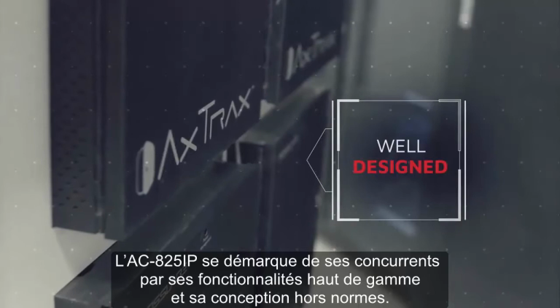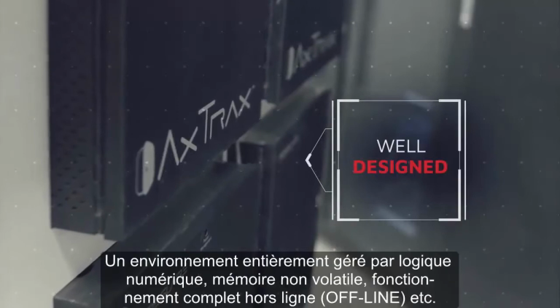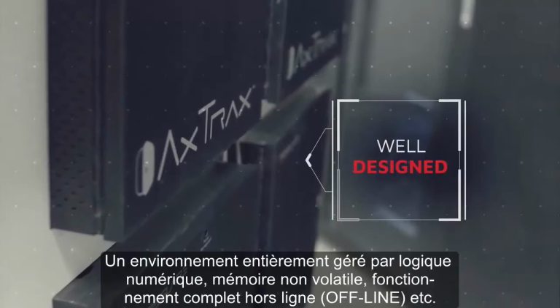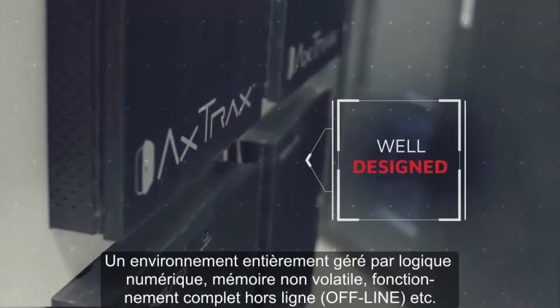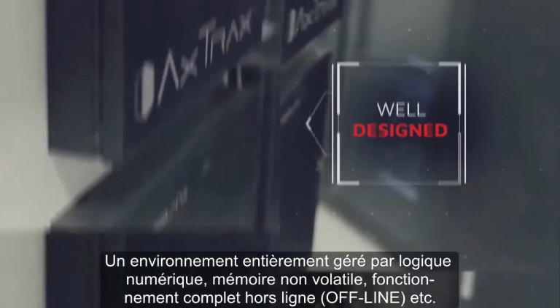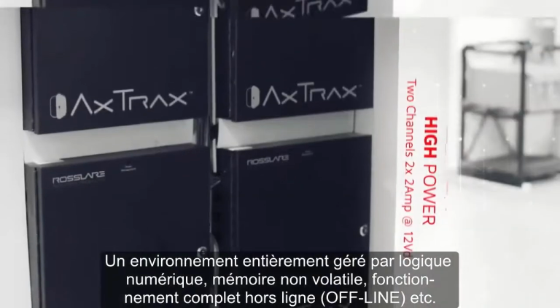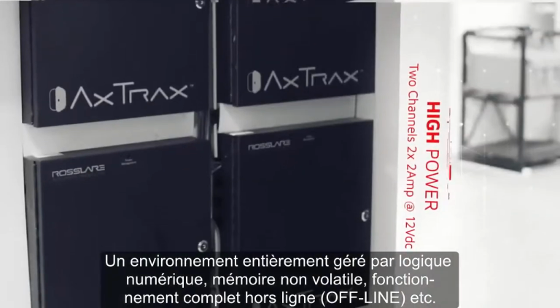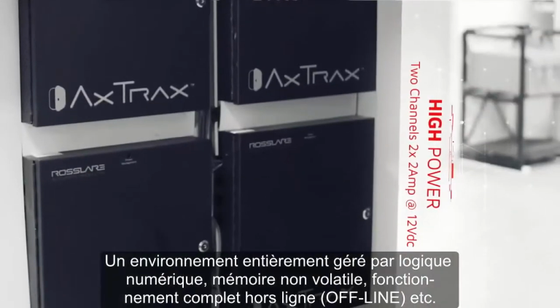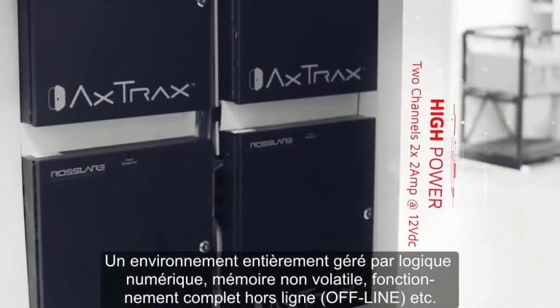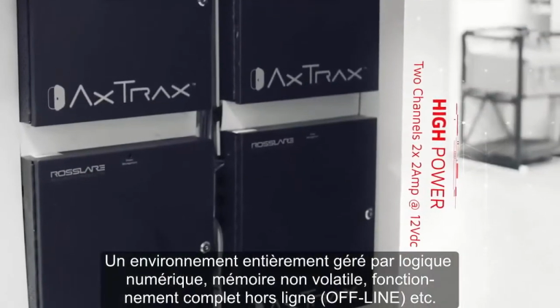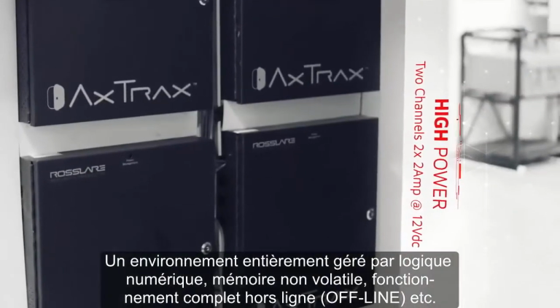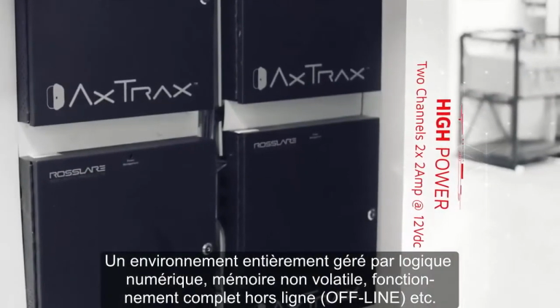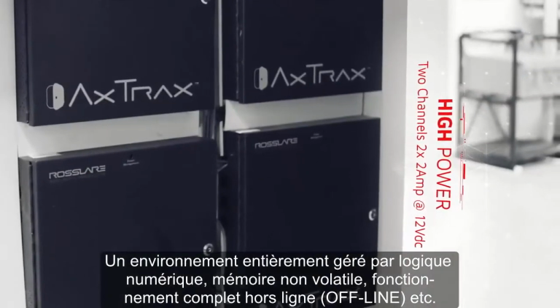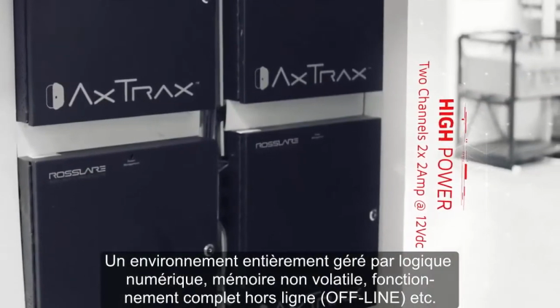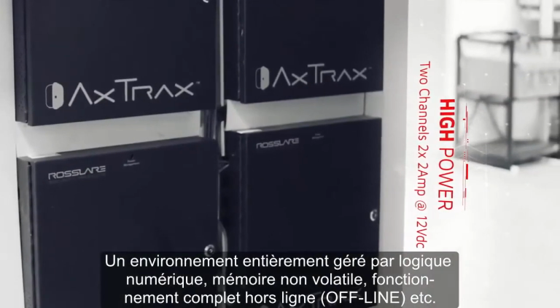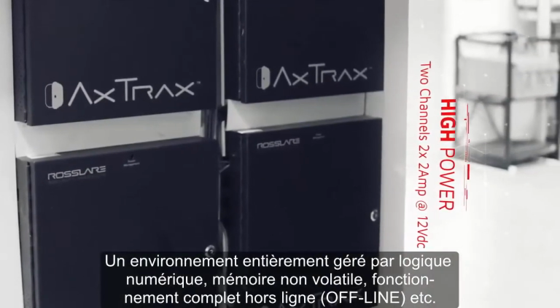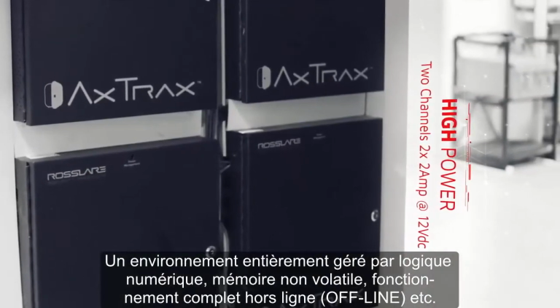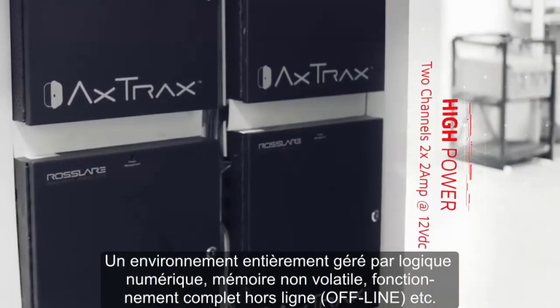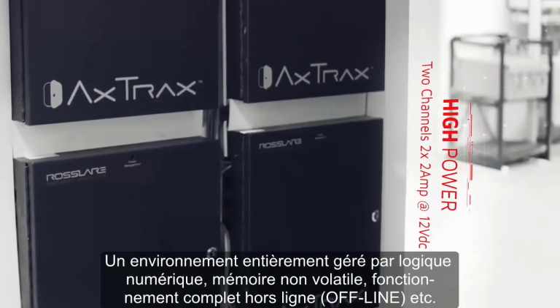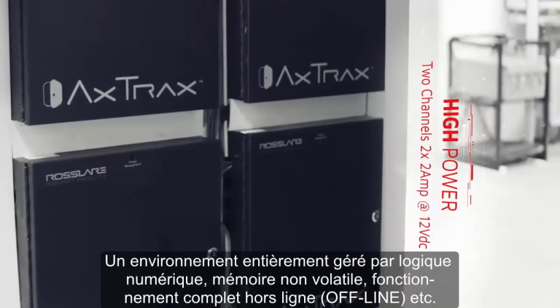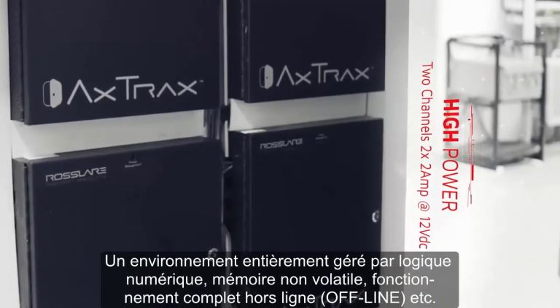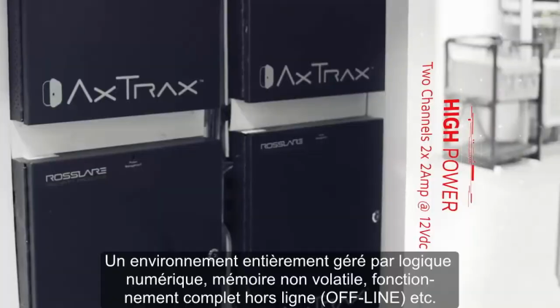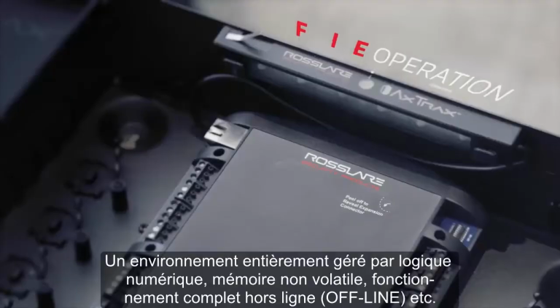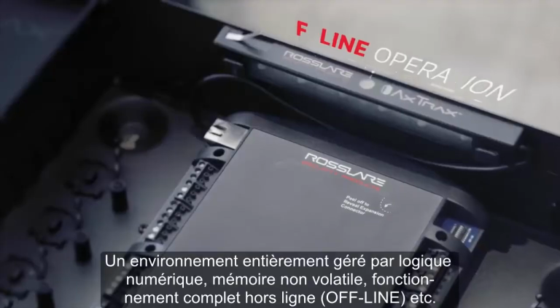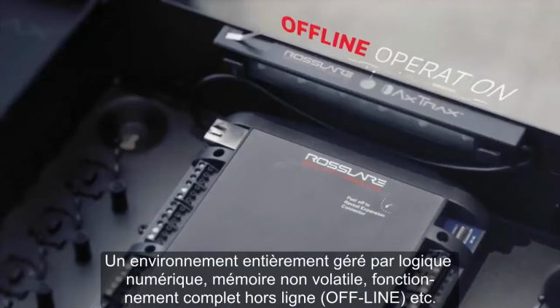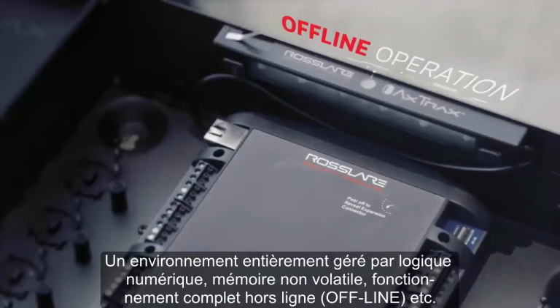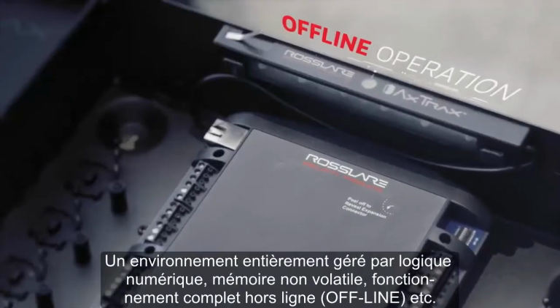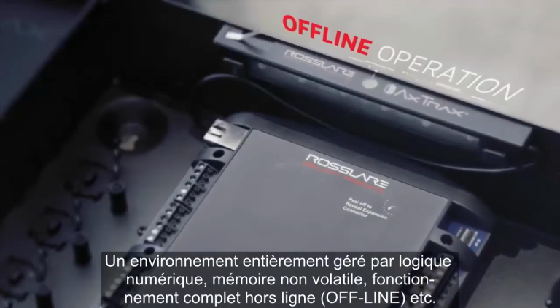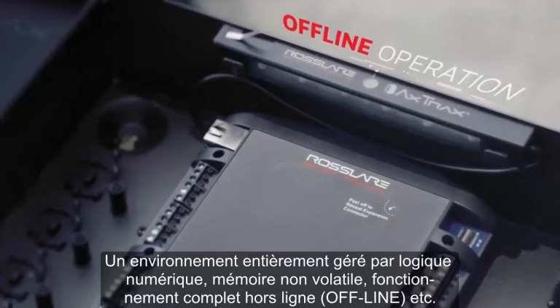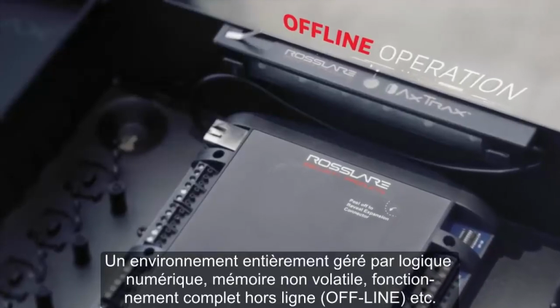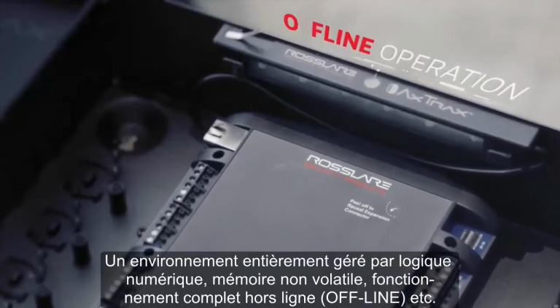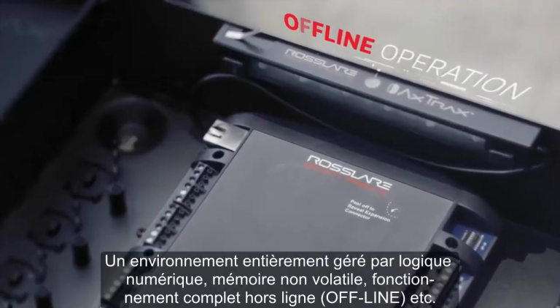A fully managed platform with digital logic, non-volatile memory, full offline operation and more.